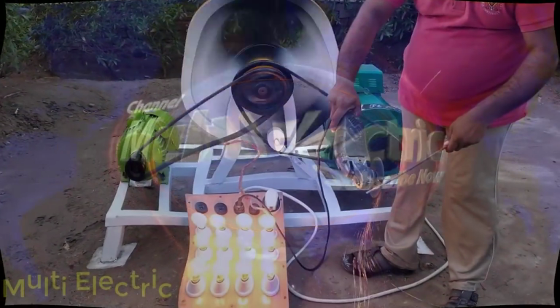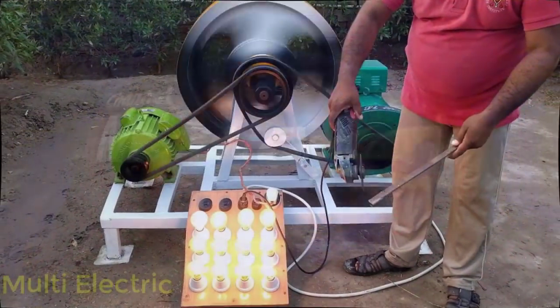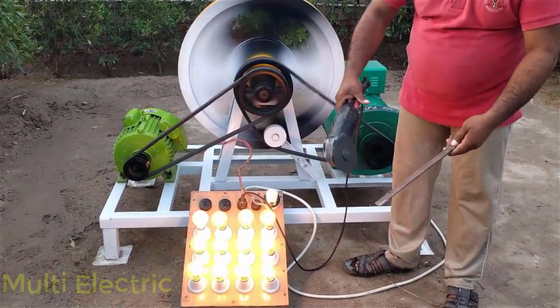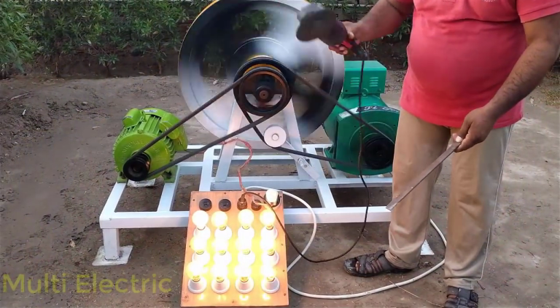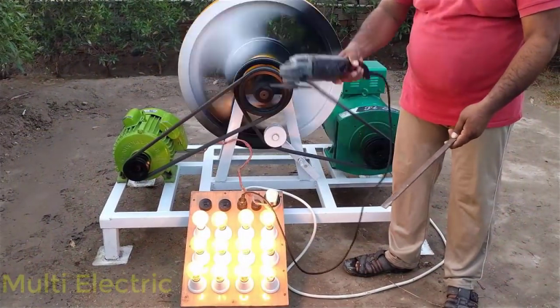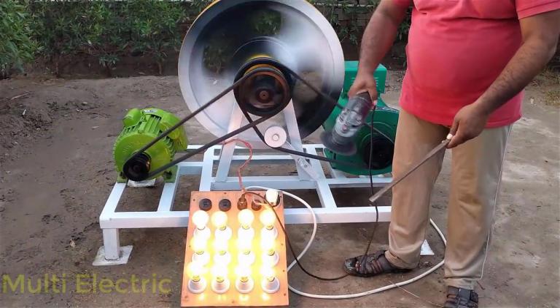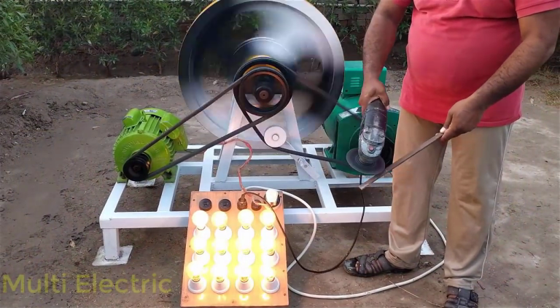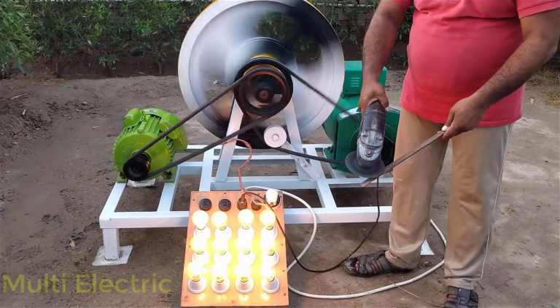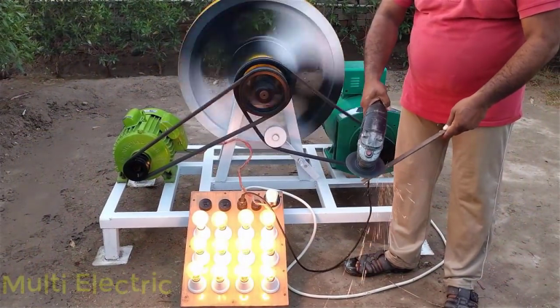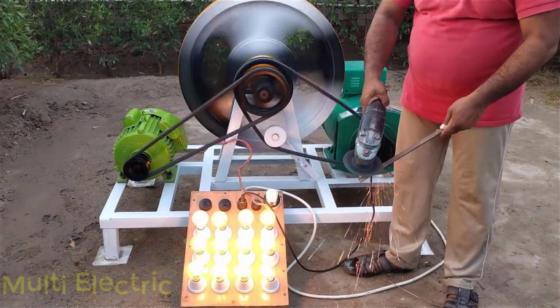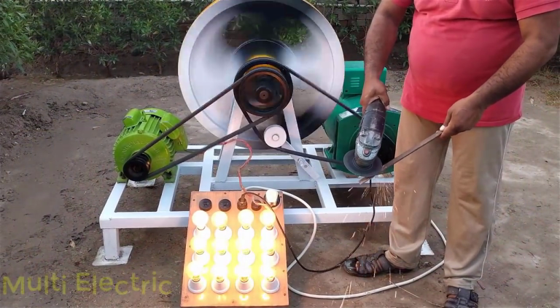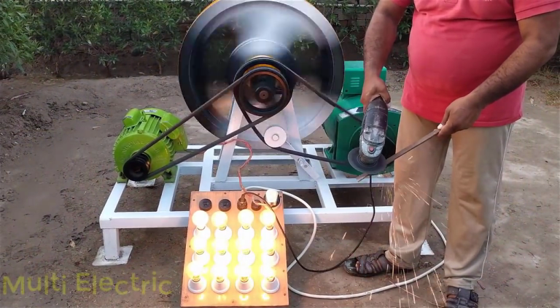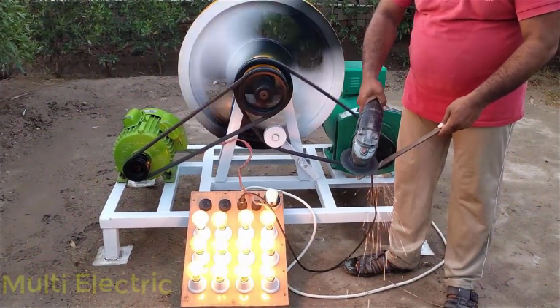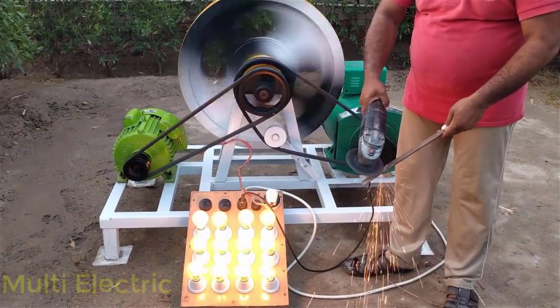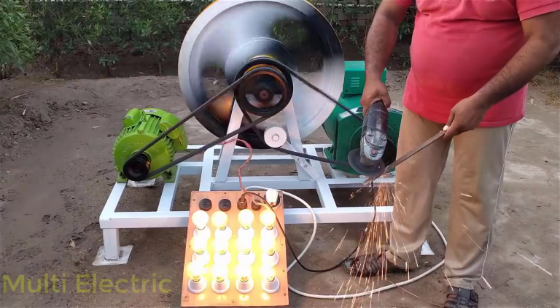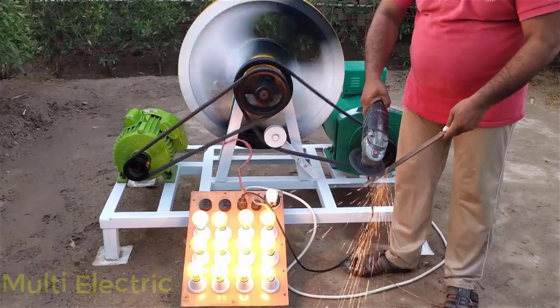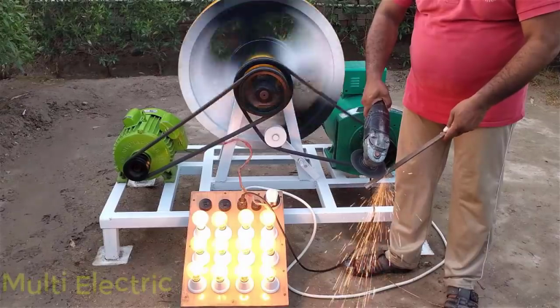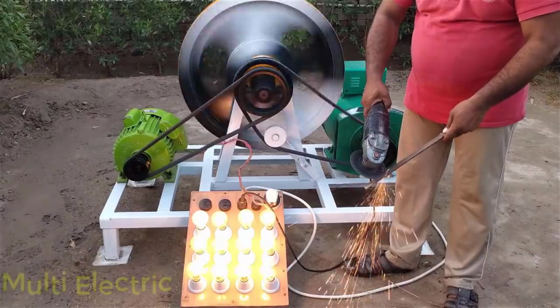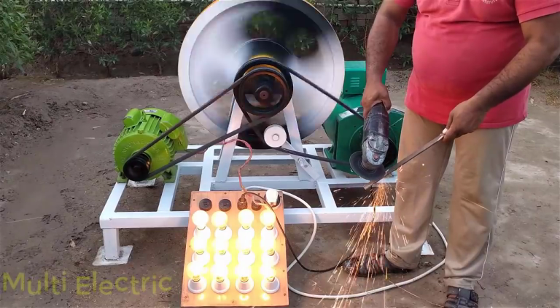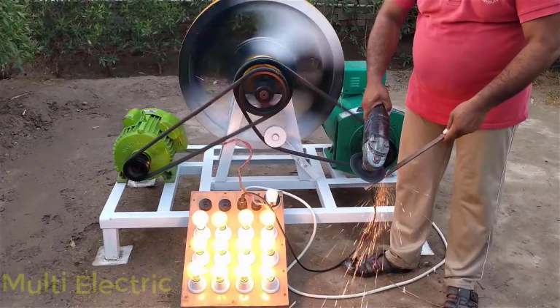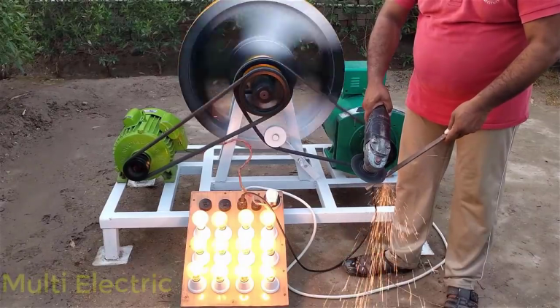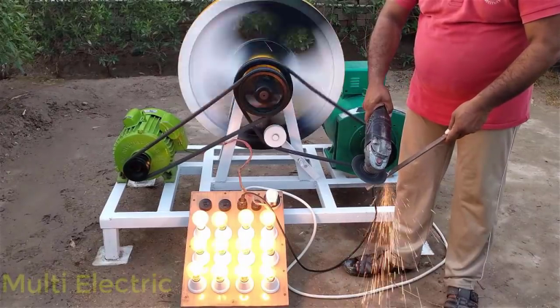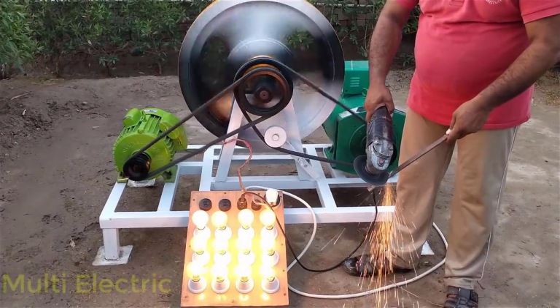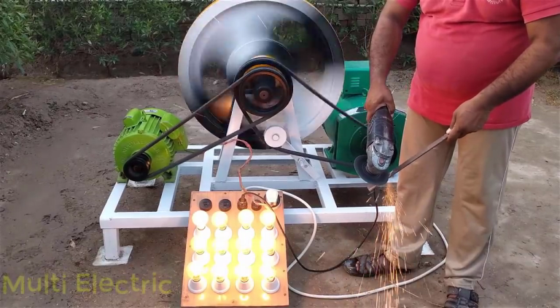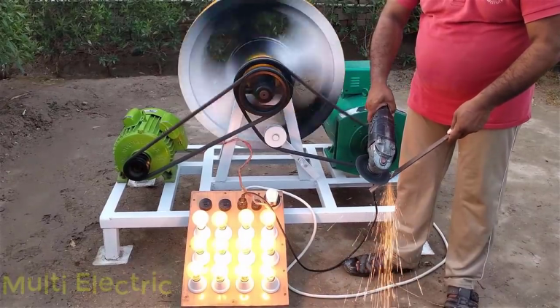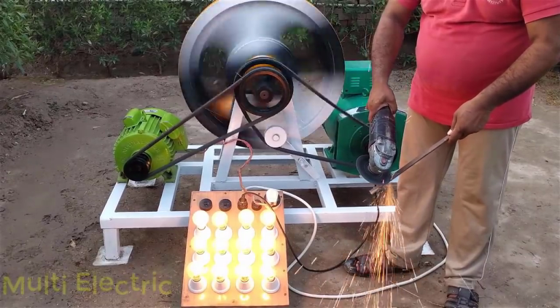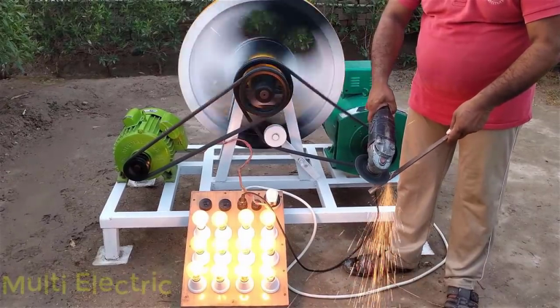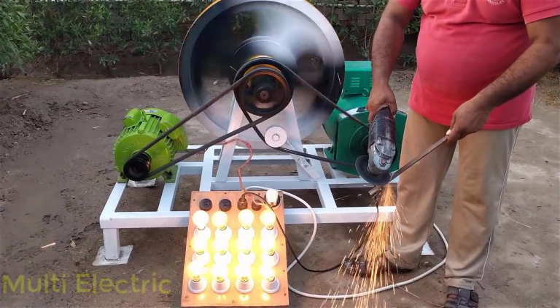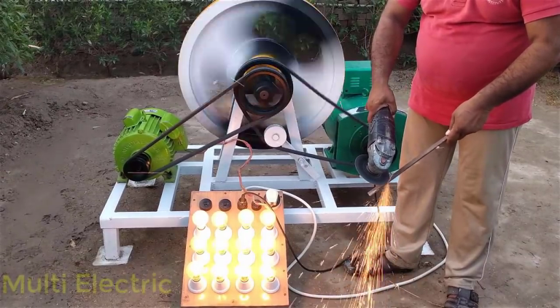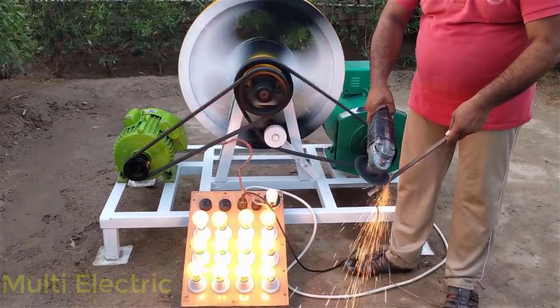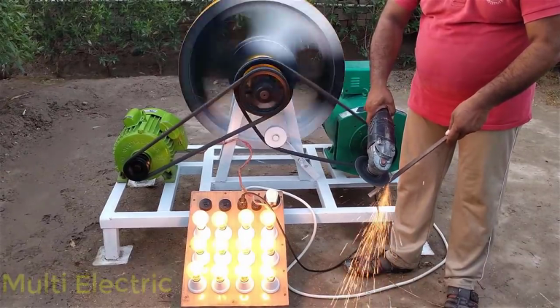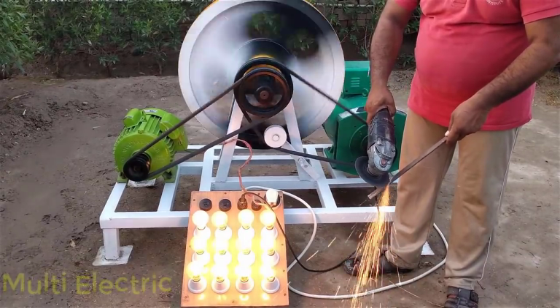Hello friends, how are you? In this video, I will tell you about how to make a 12kW free energy generator.